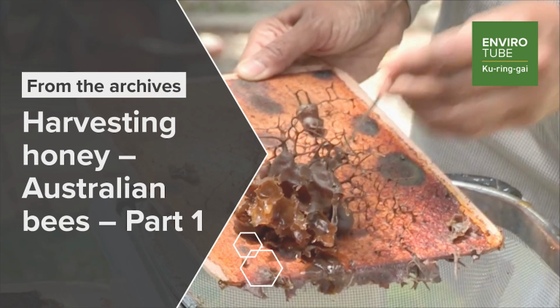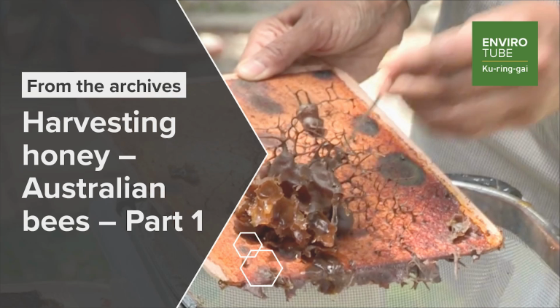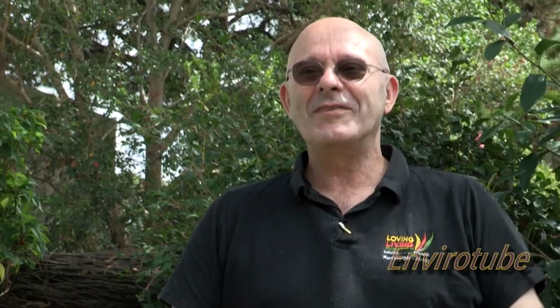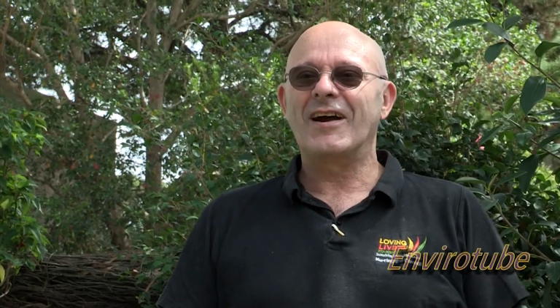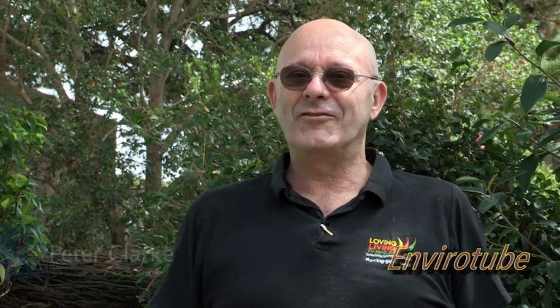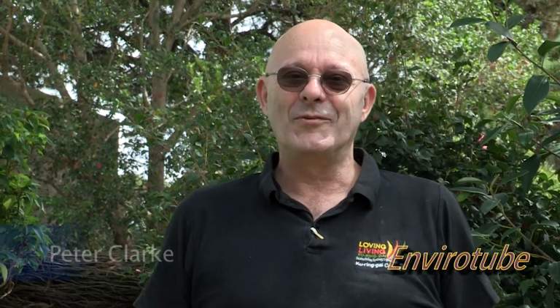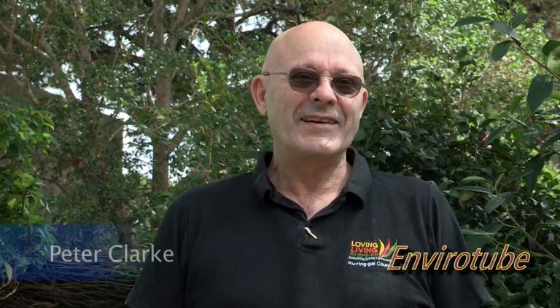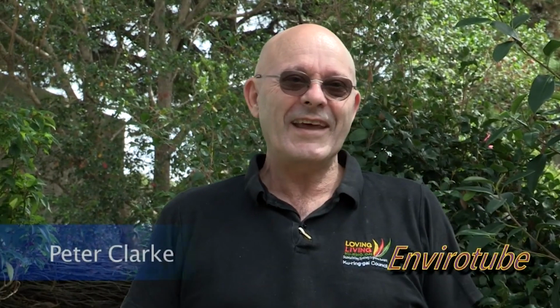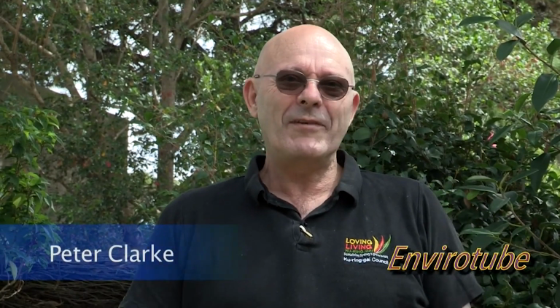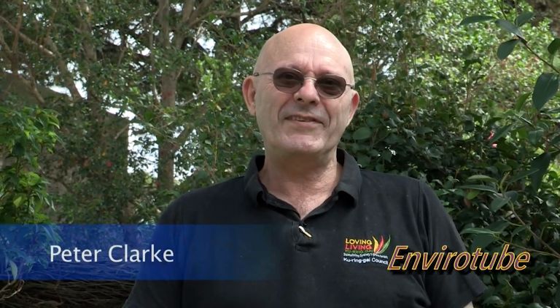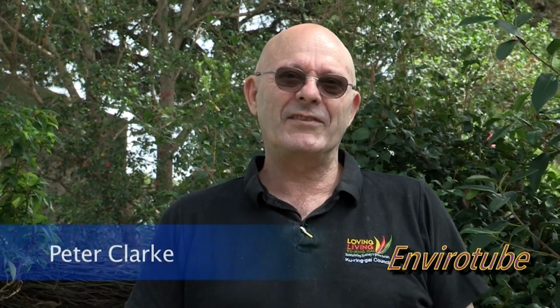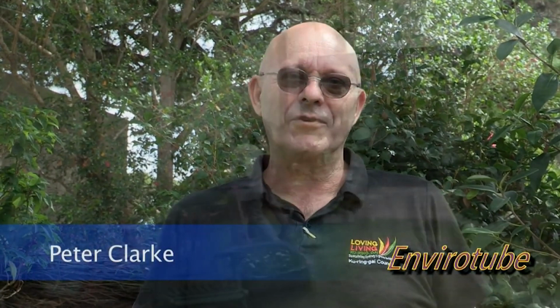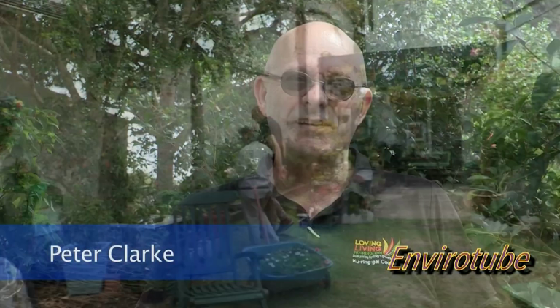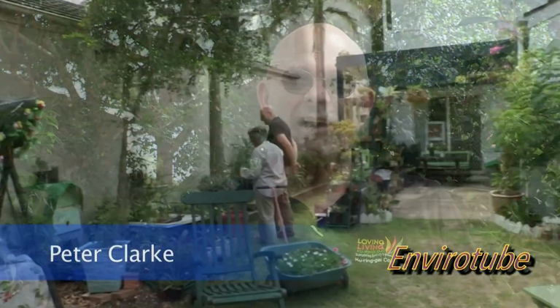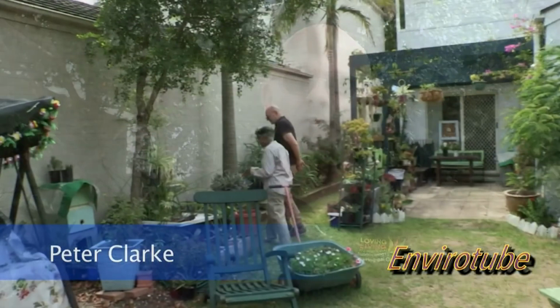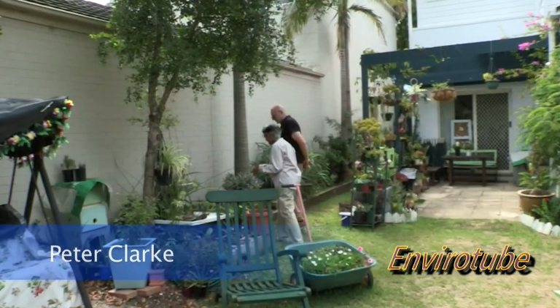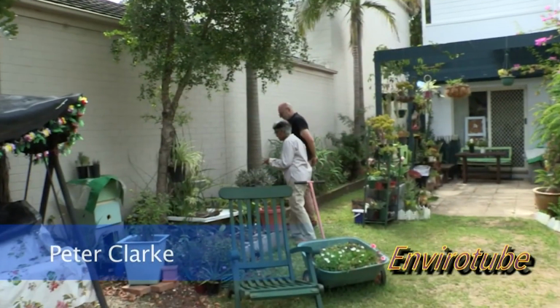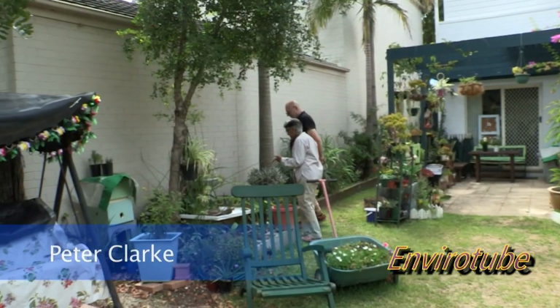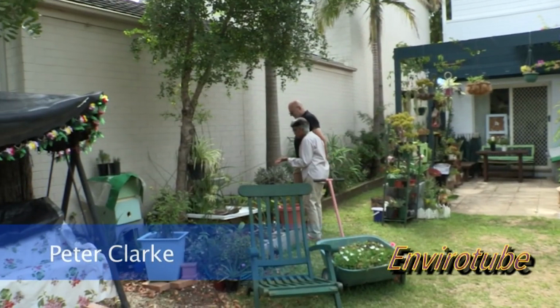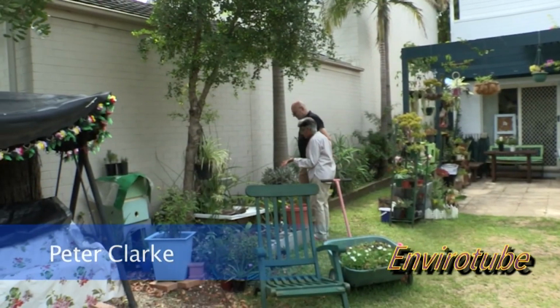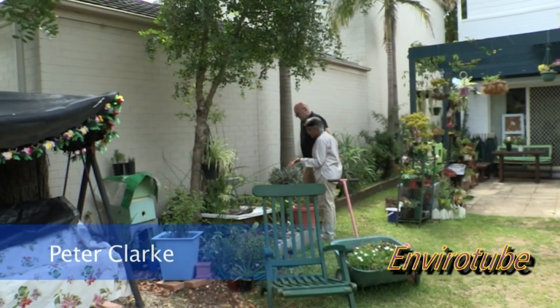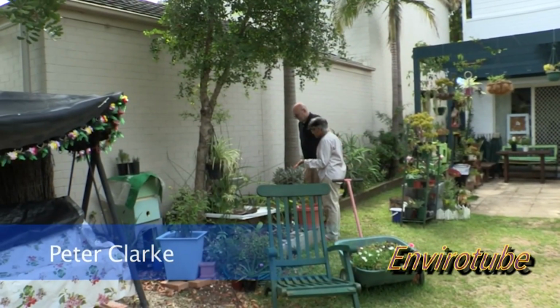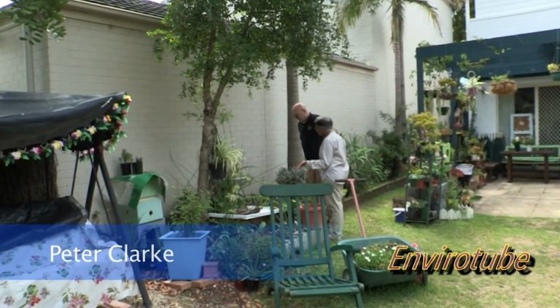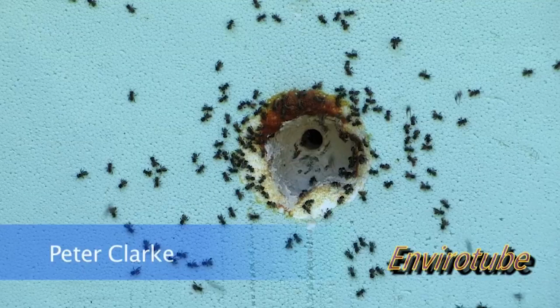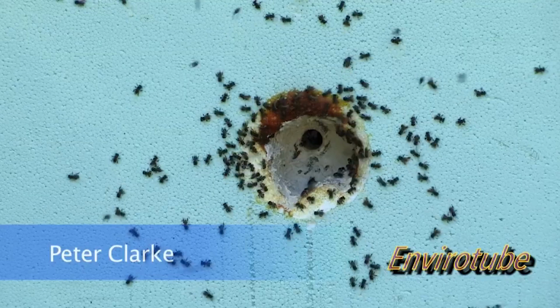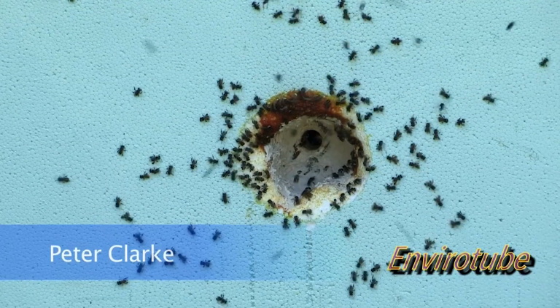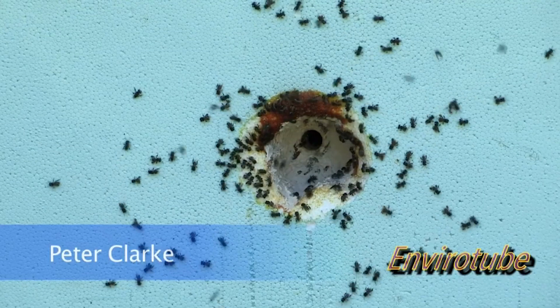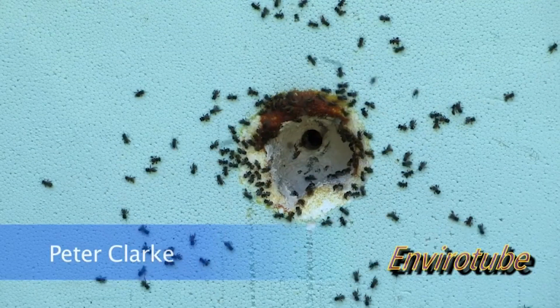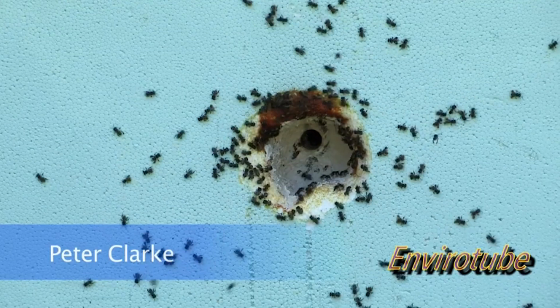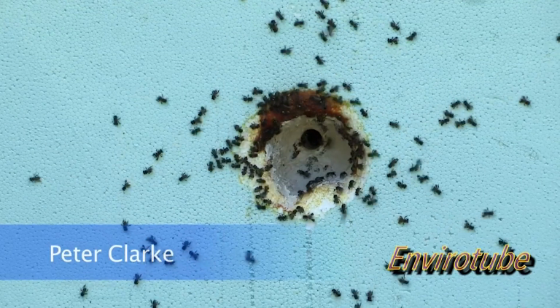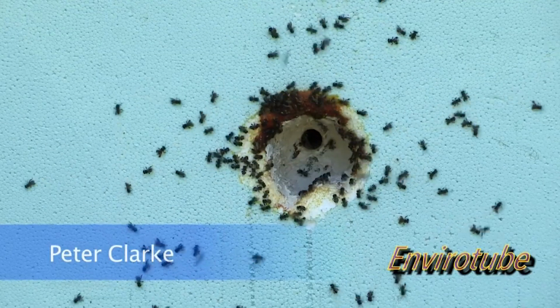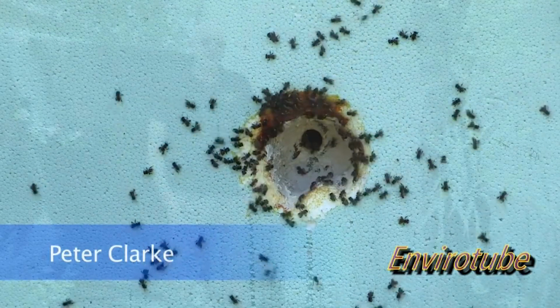Welcome to Envarotube. Today we're visiting Joyty, who's got everything you could think of that you would want in a suburban backyard.